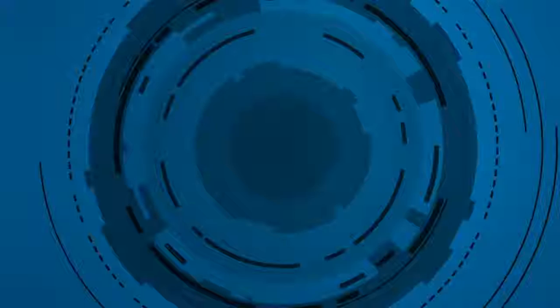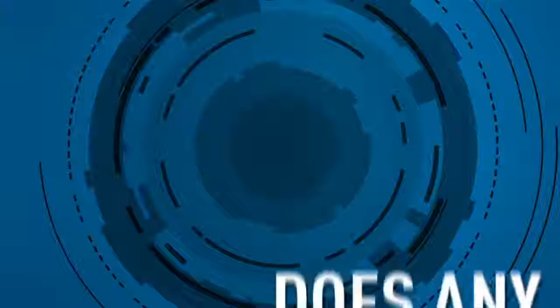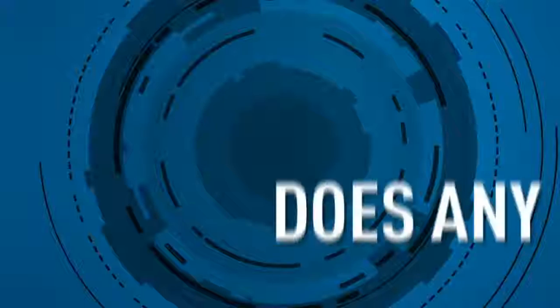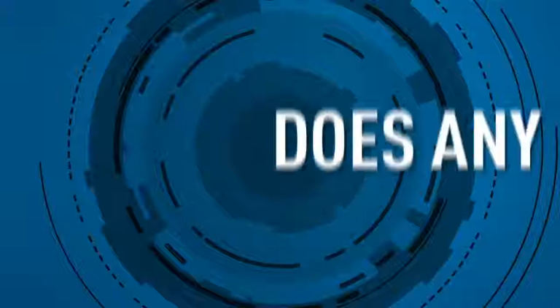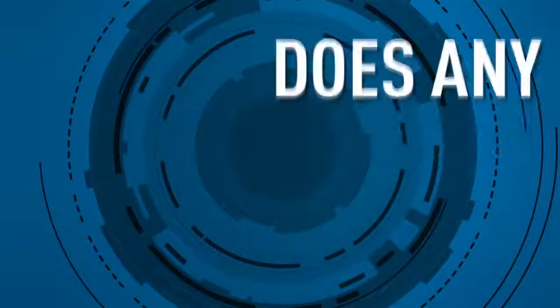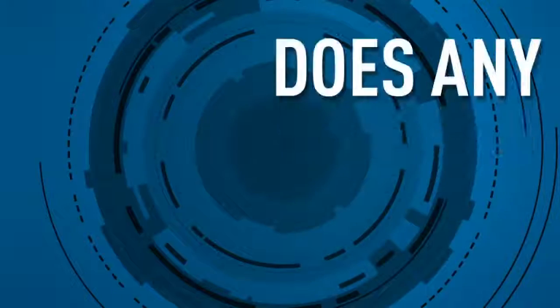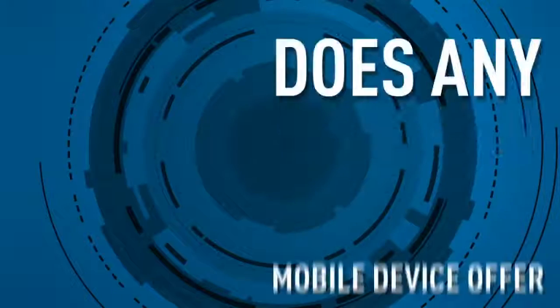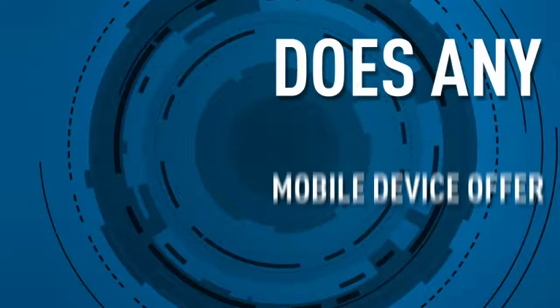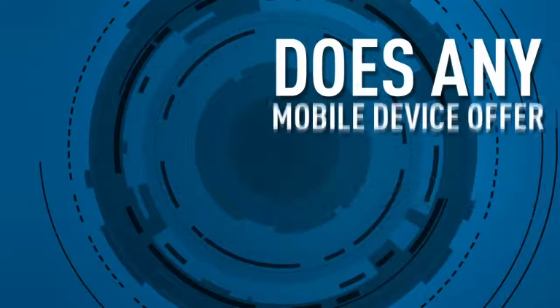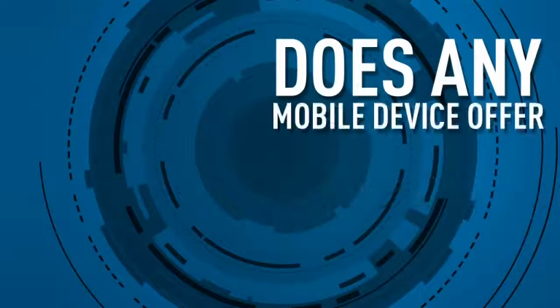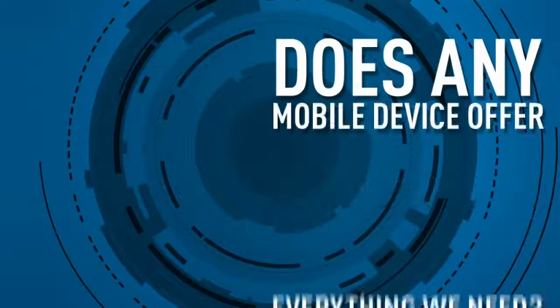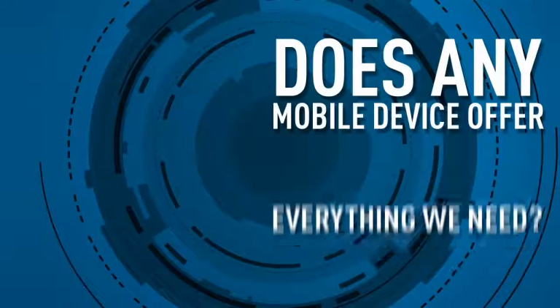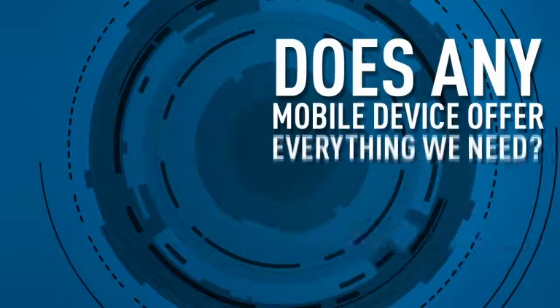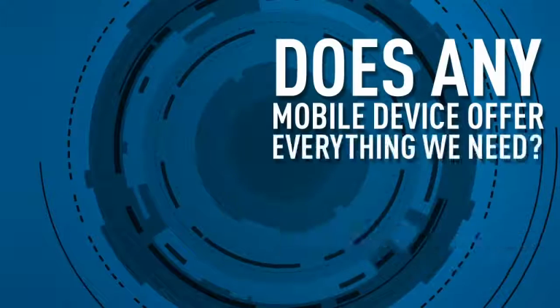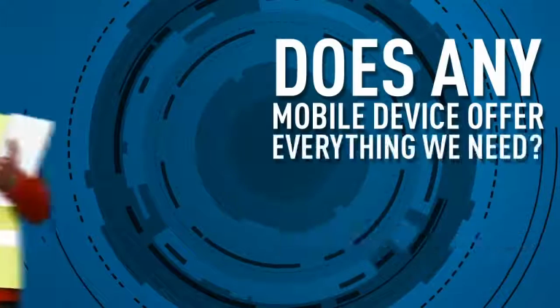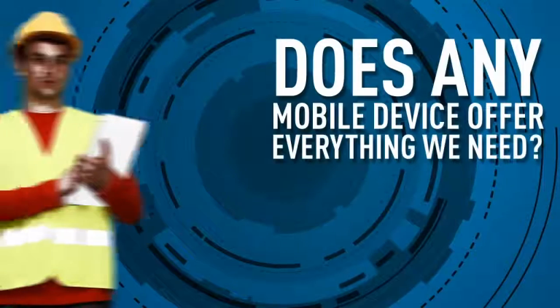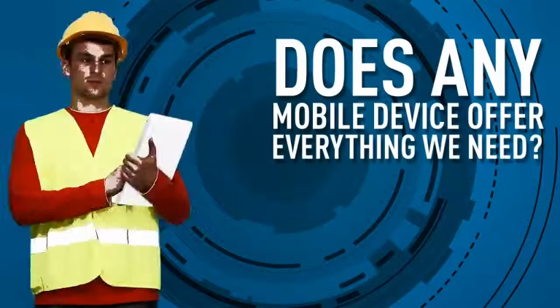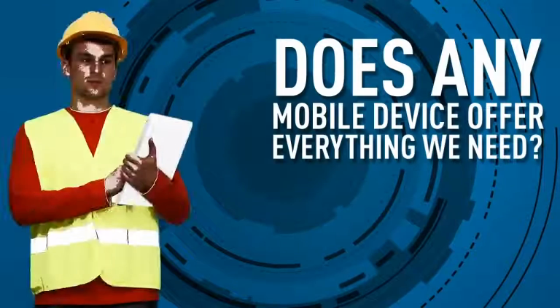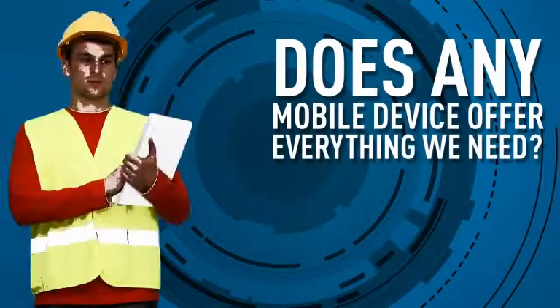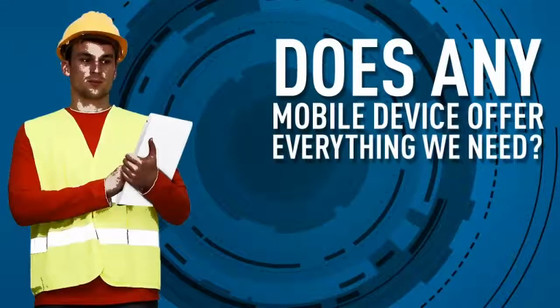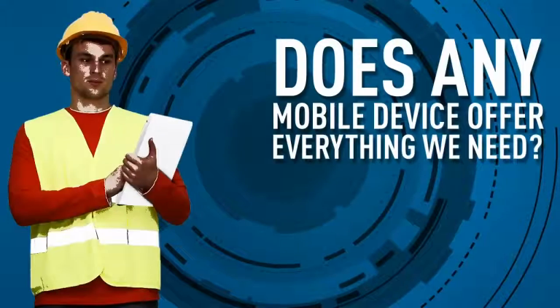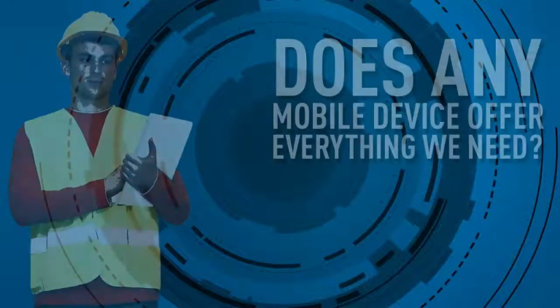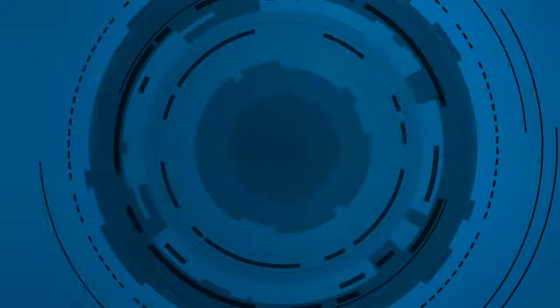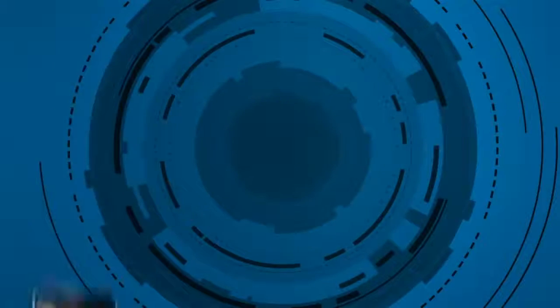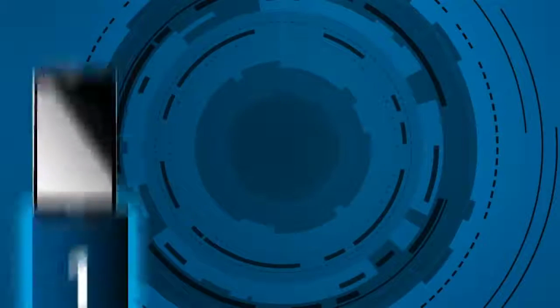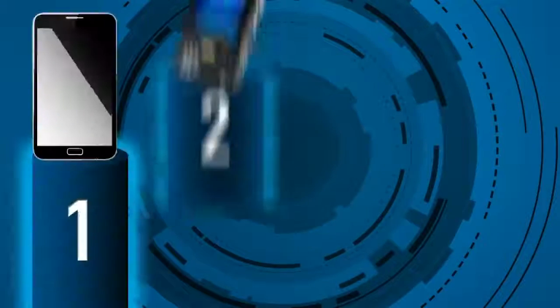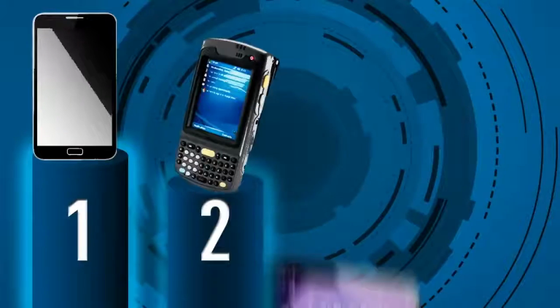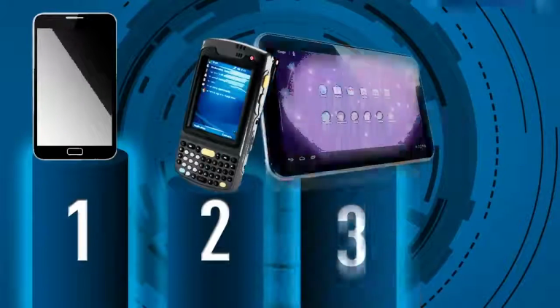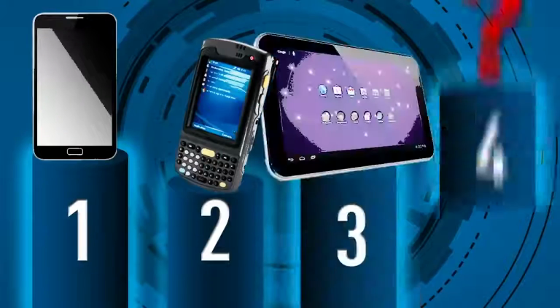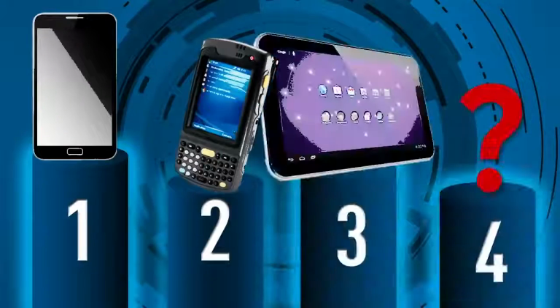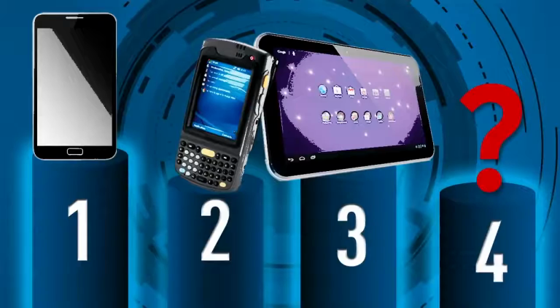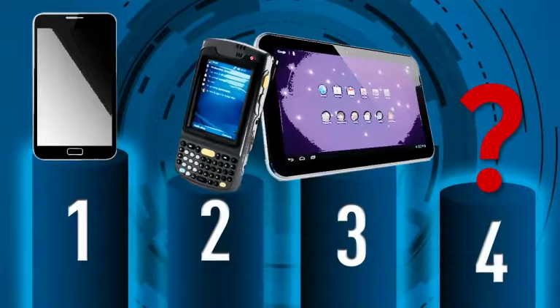Does any mobile device offer everything we need? Let's take a look at the contenders.